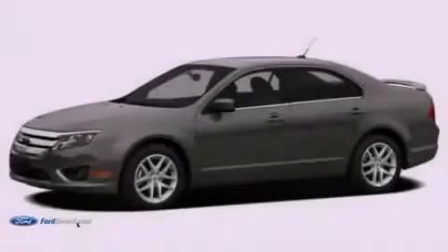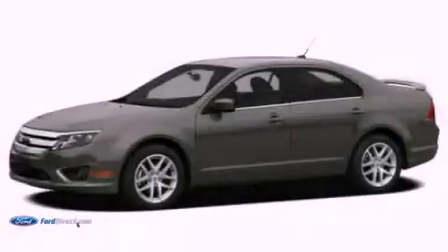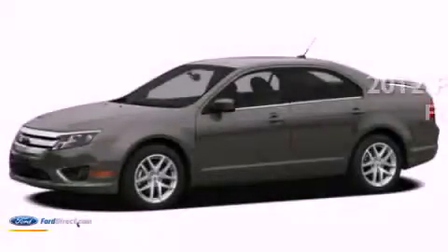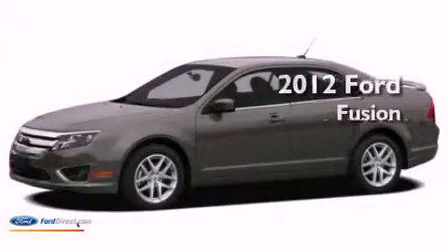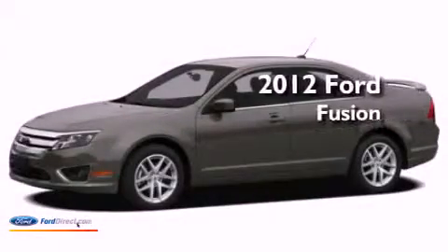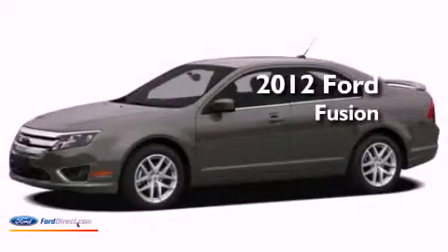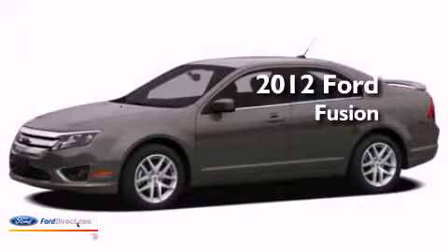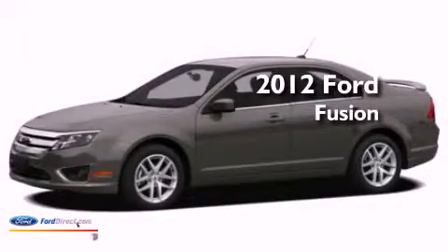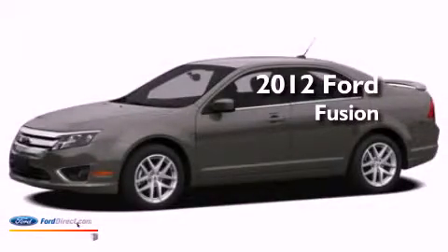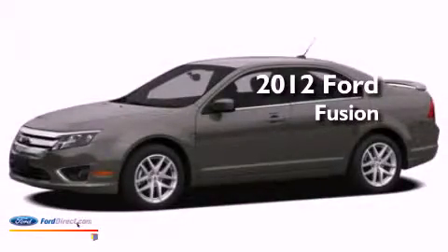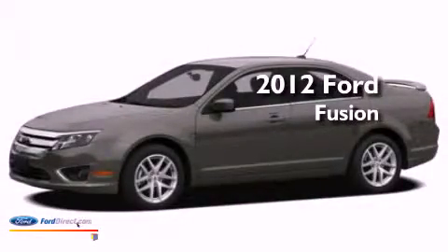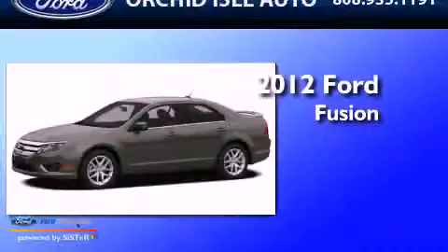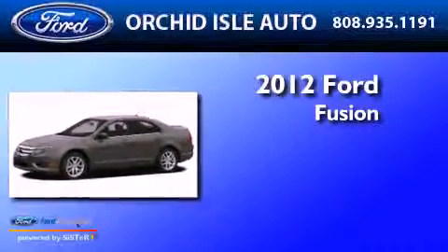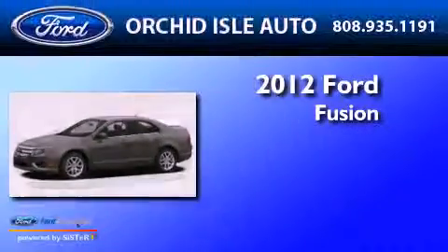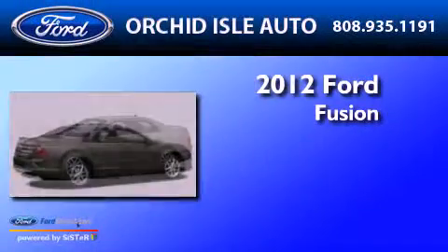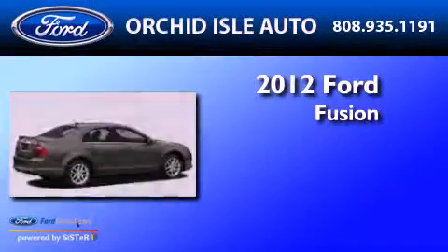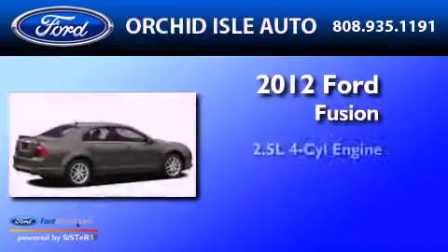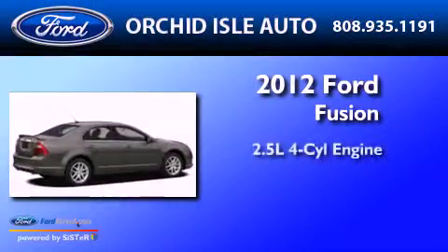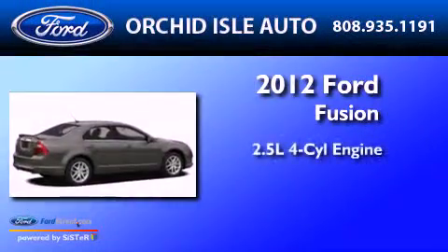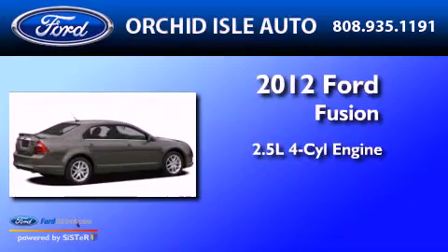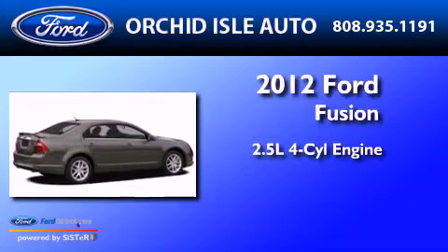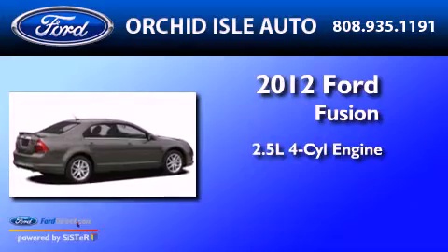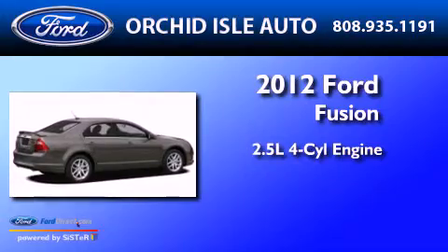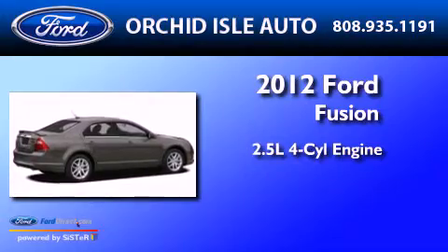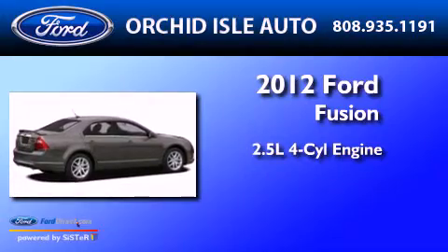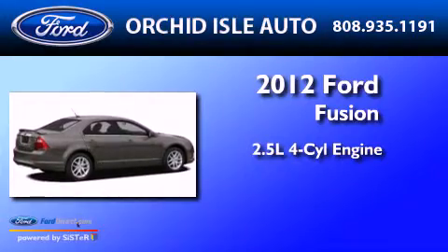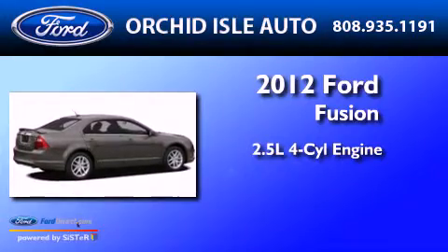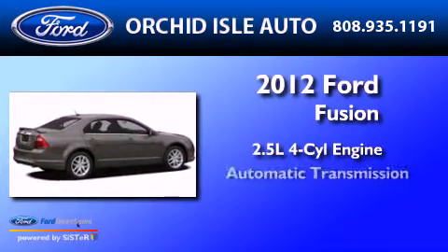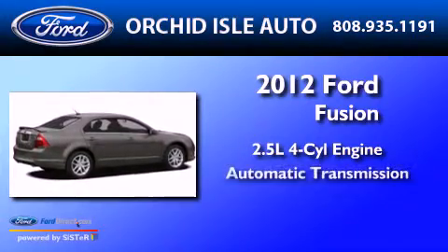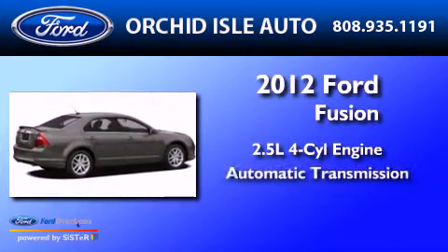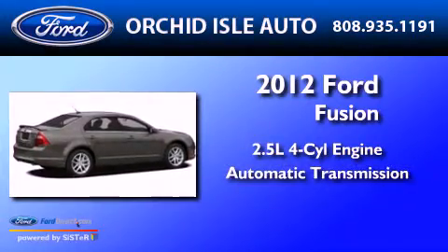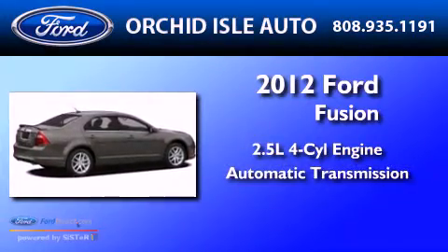This is a 2012 Ford Fusion. It has a 2.5 liter 4-cylinder engine and an automatic transmission.